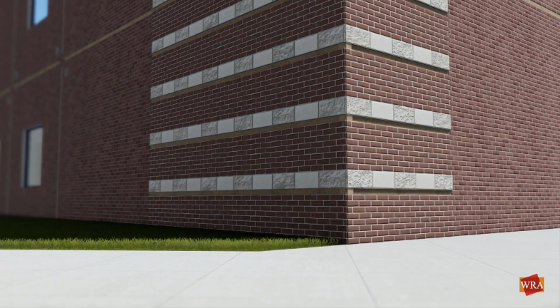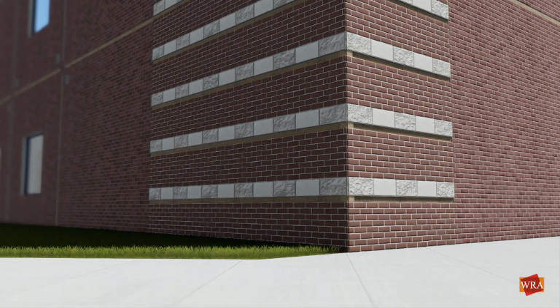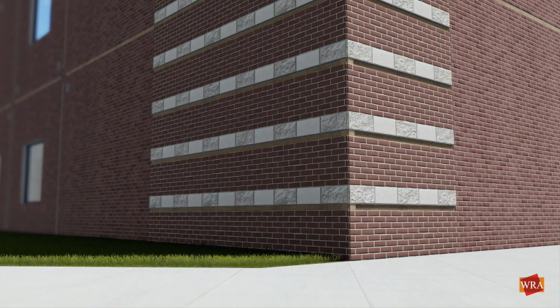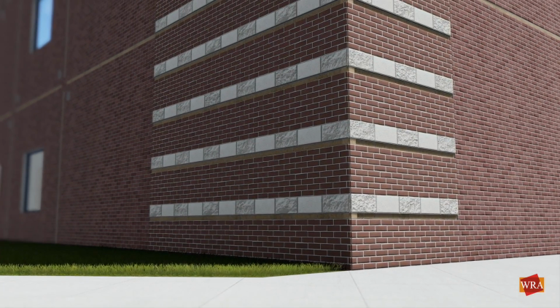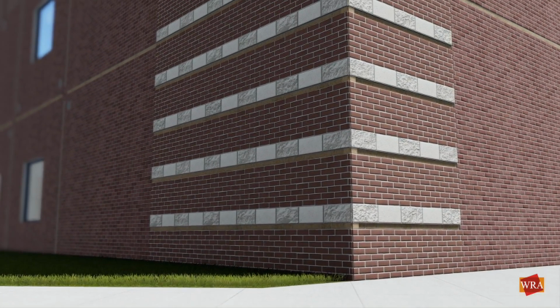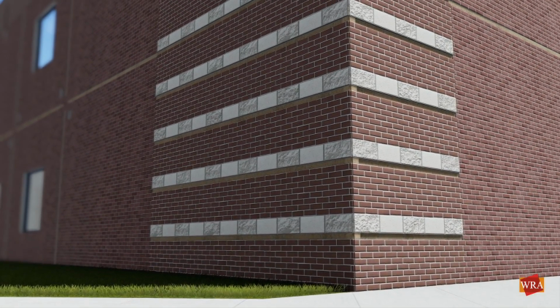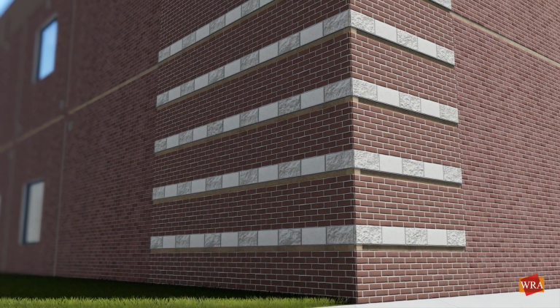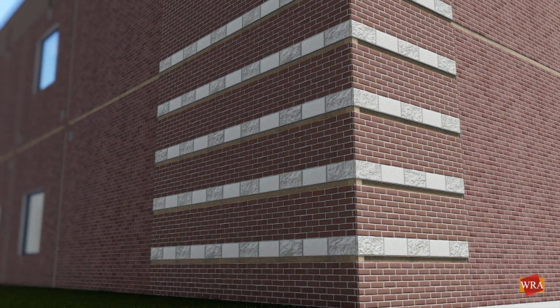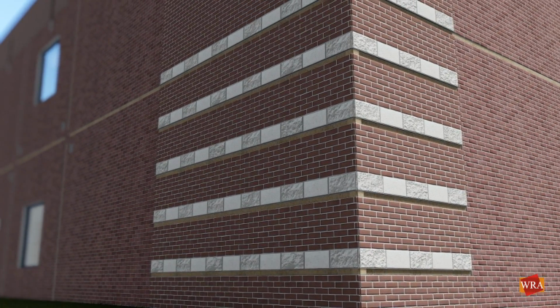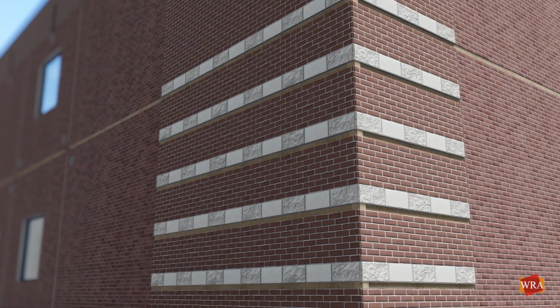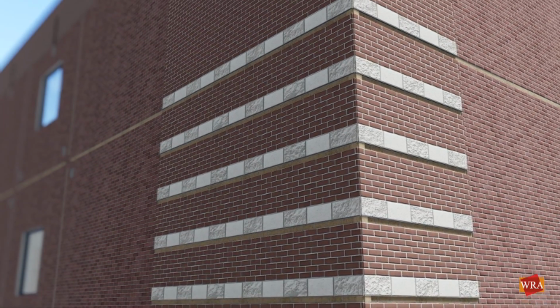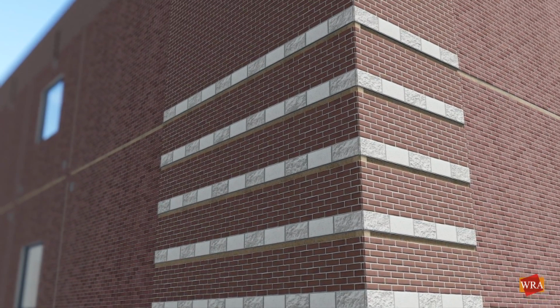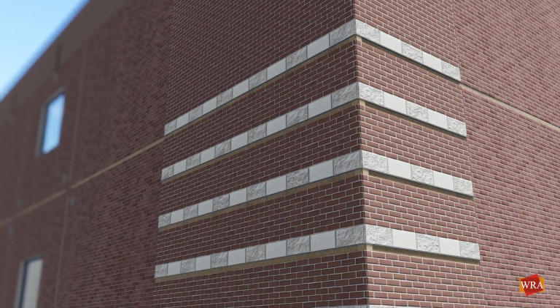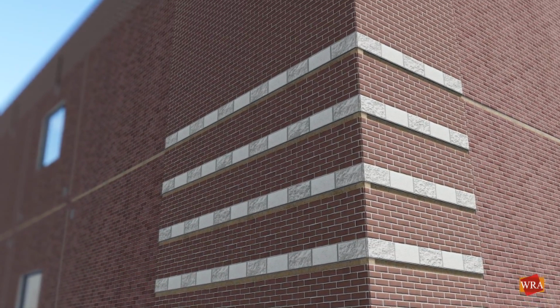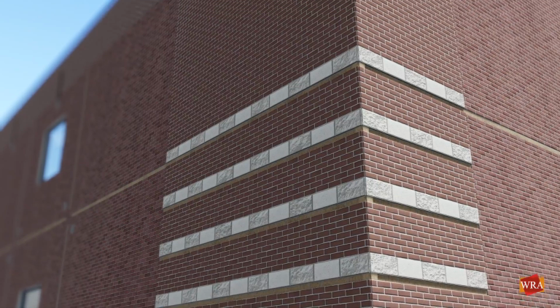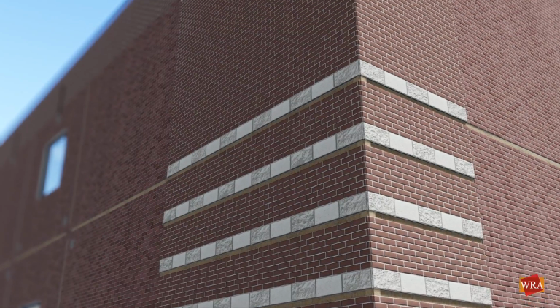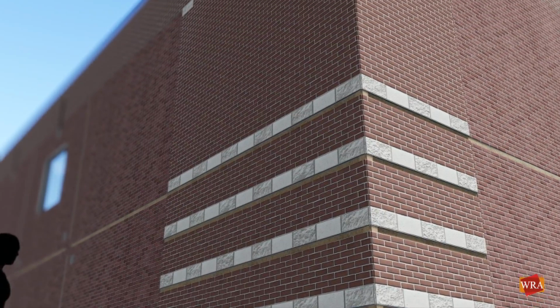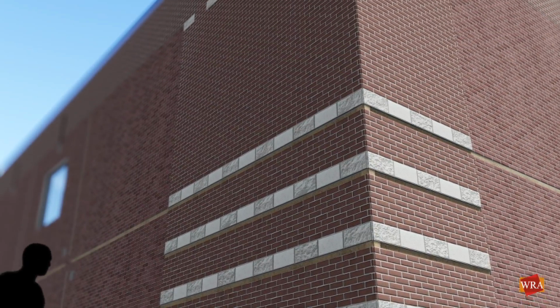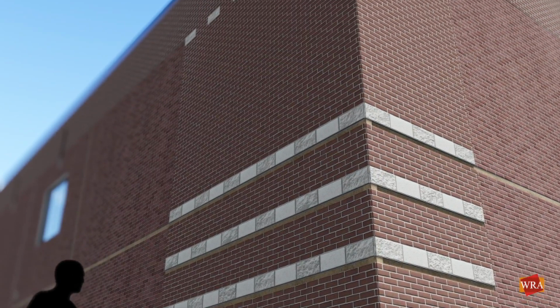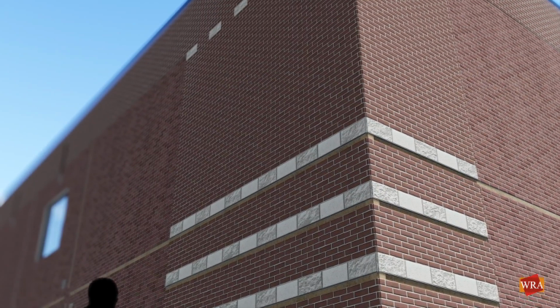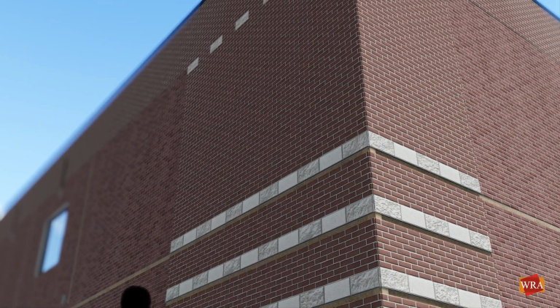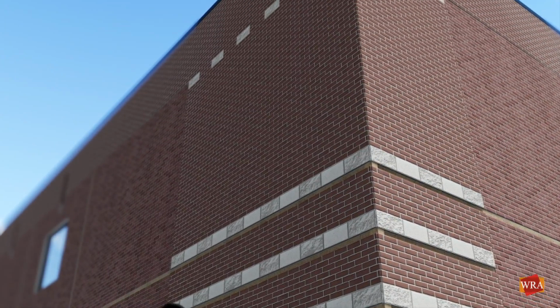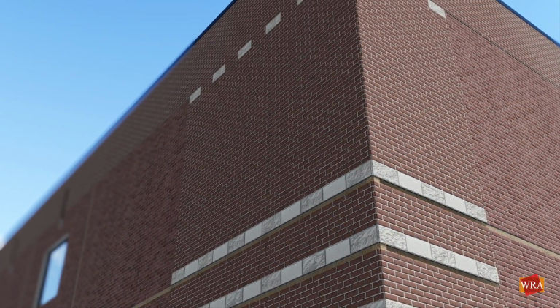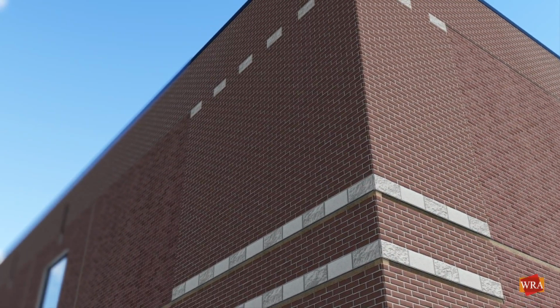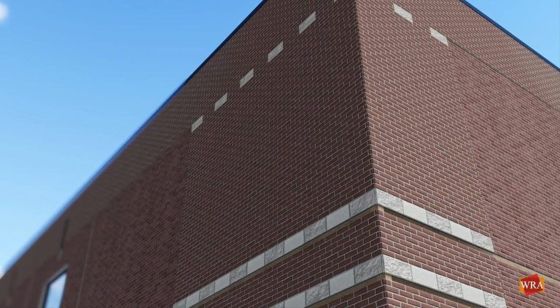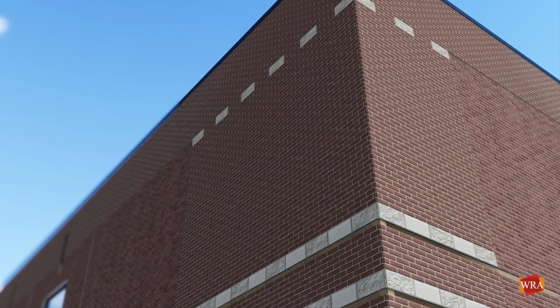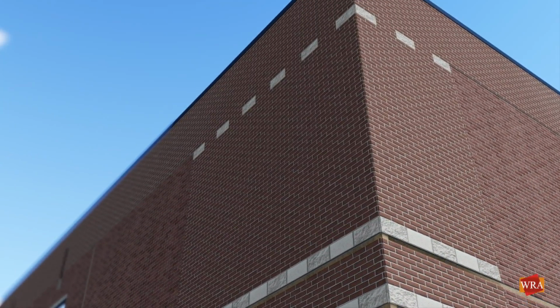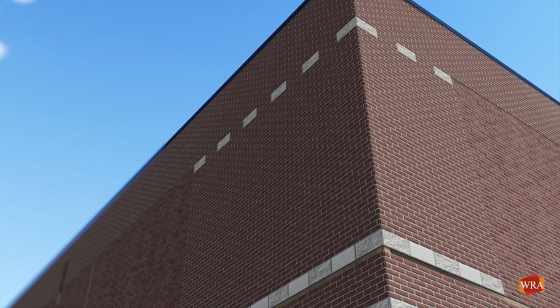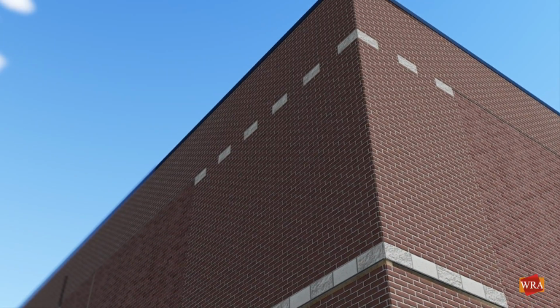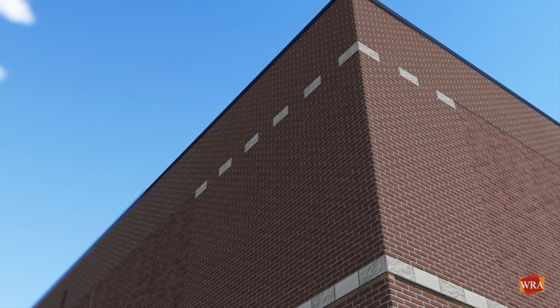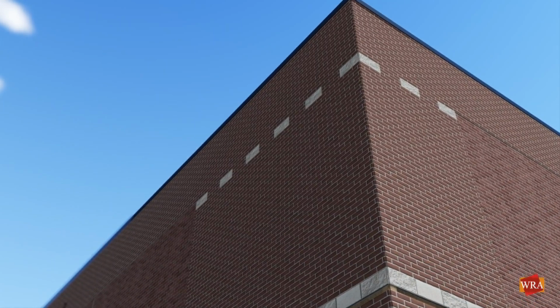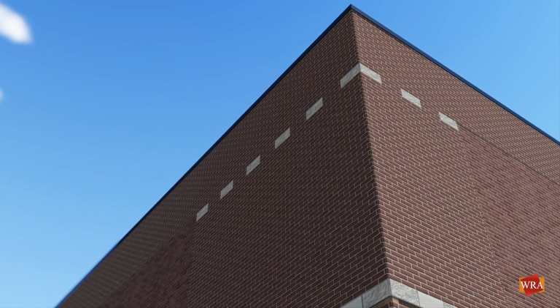The exterior masonry on the classroom addition will respect the original design by following the same details and patterns.